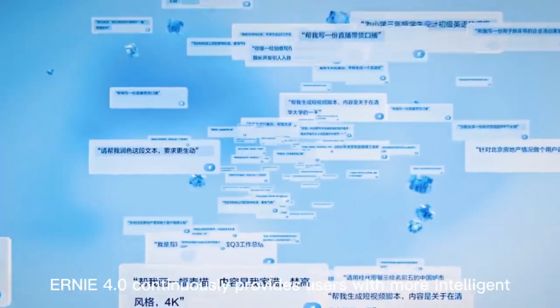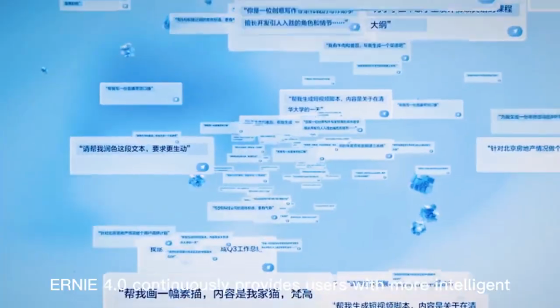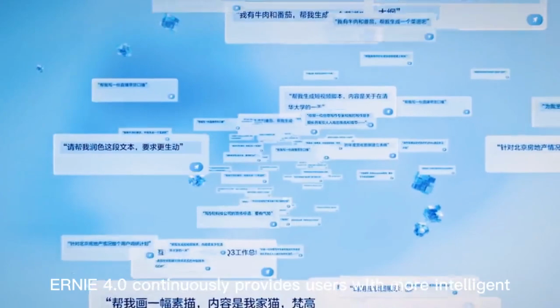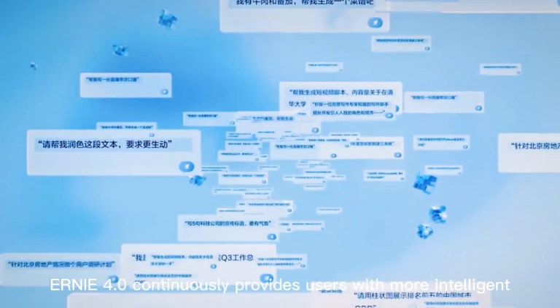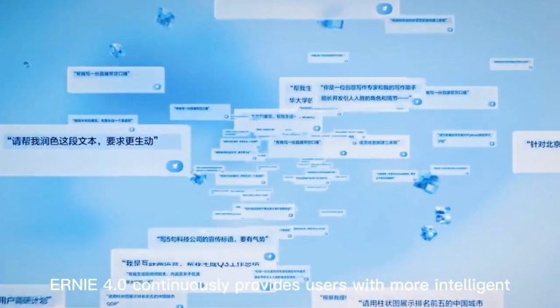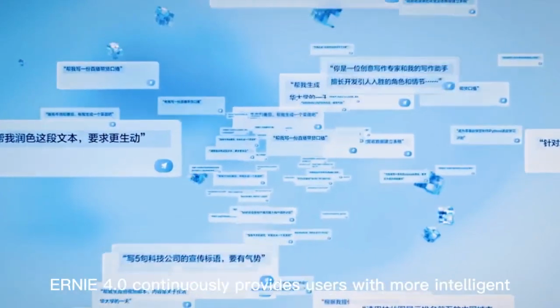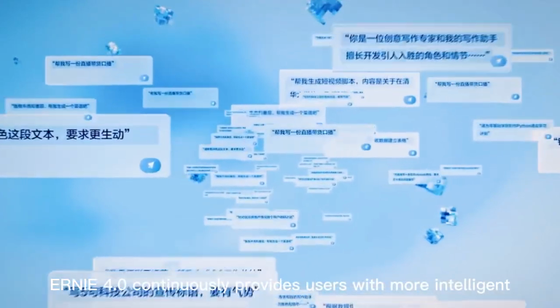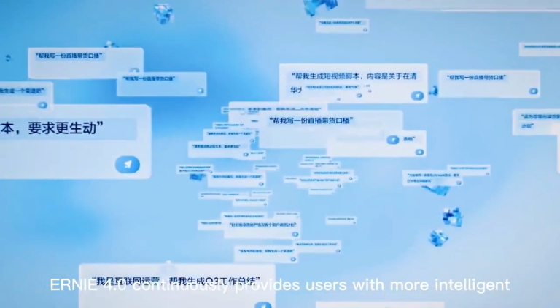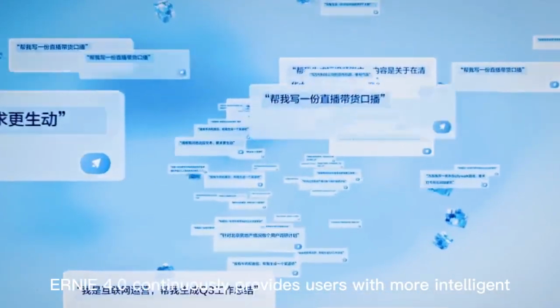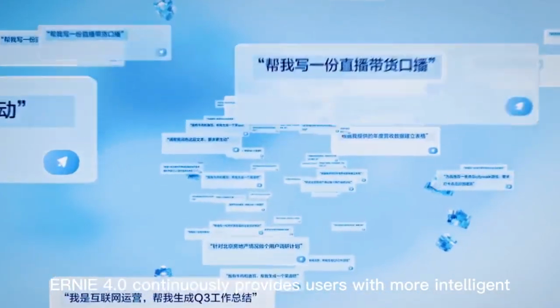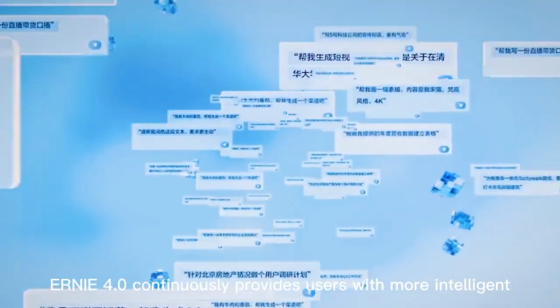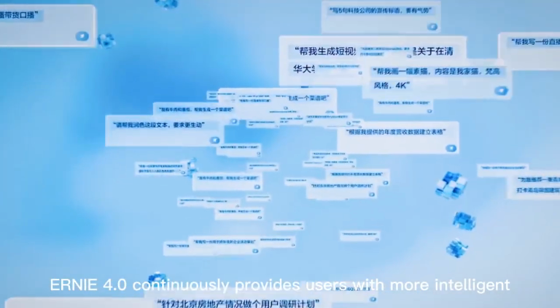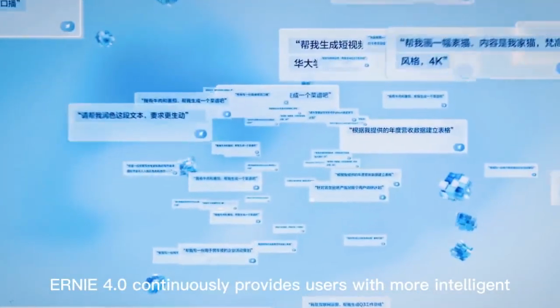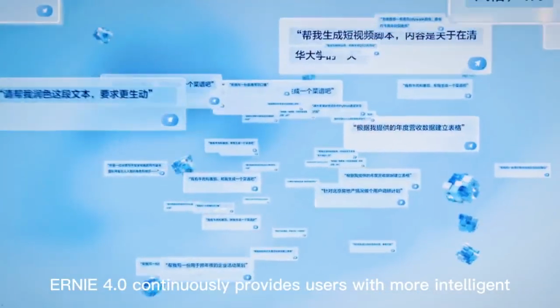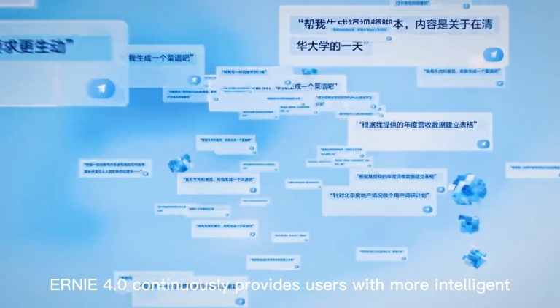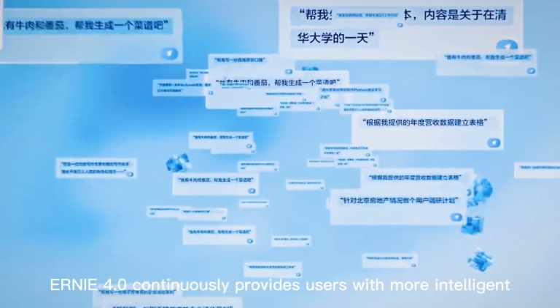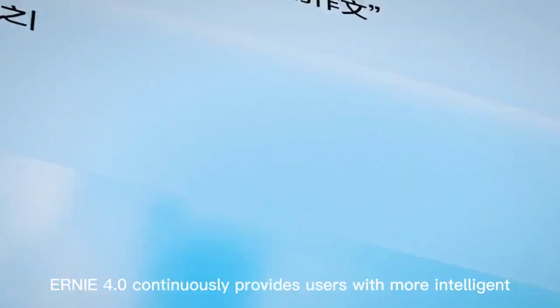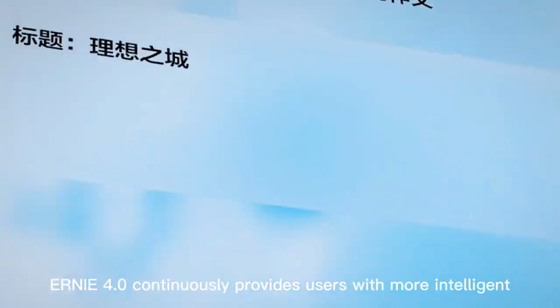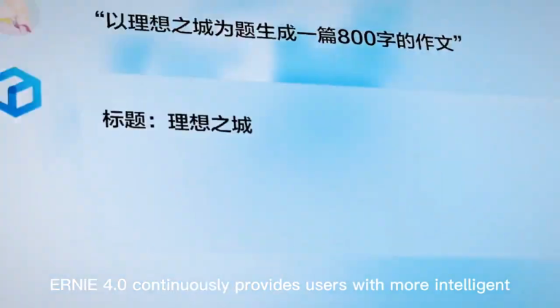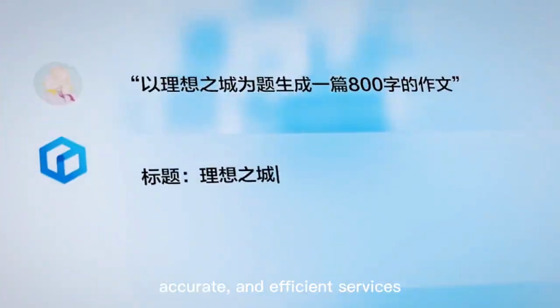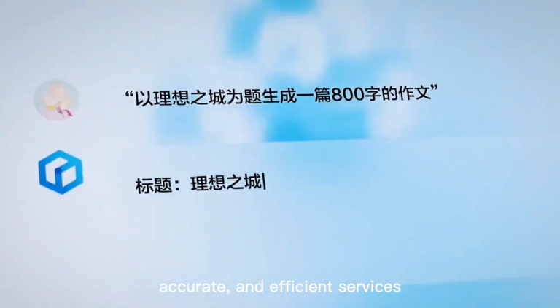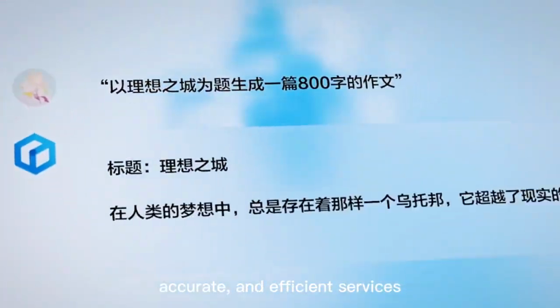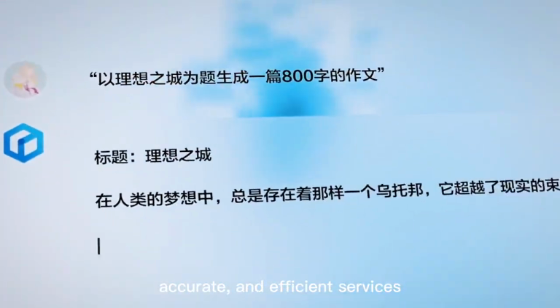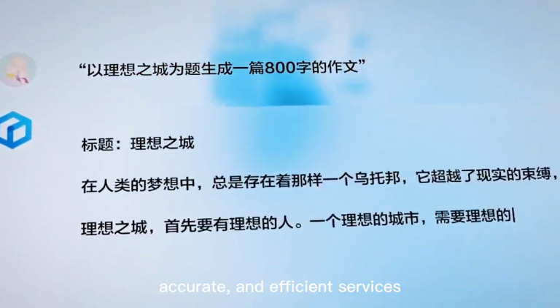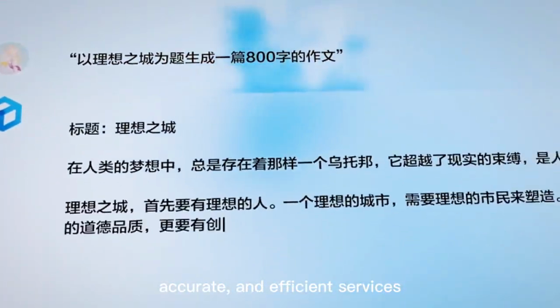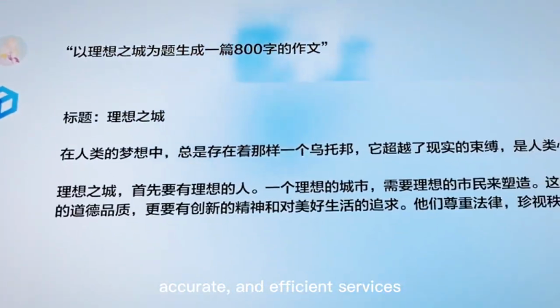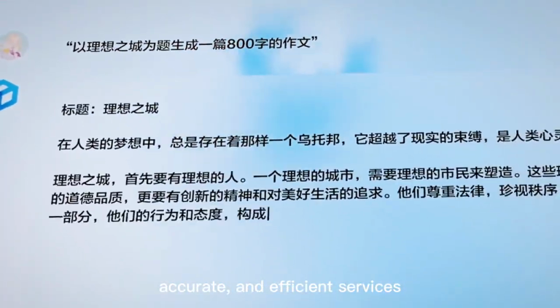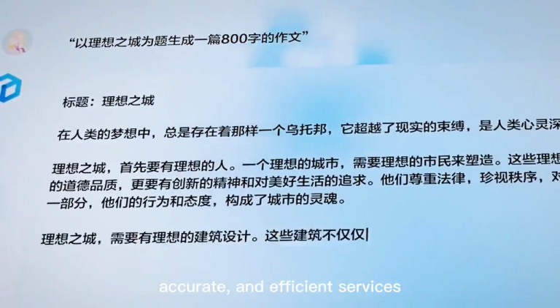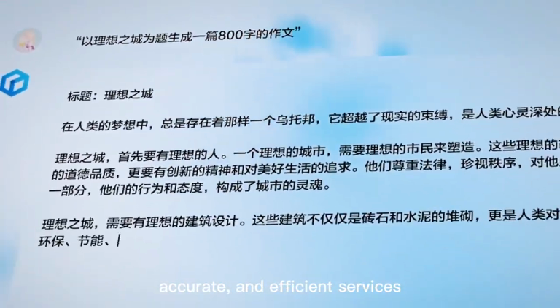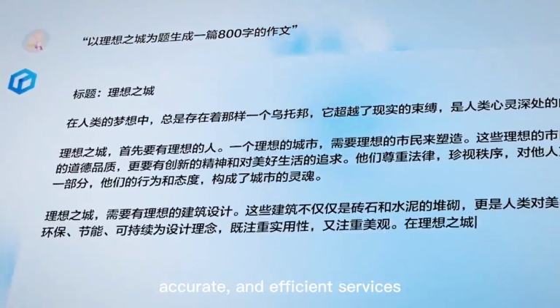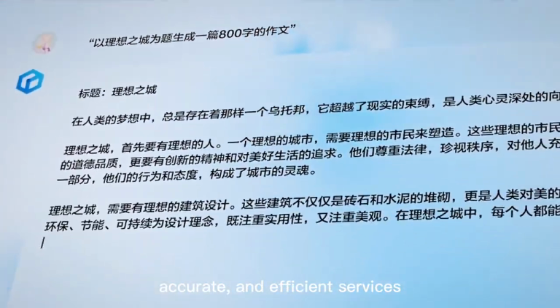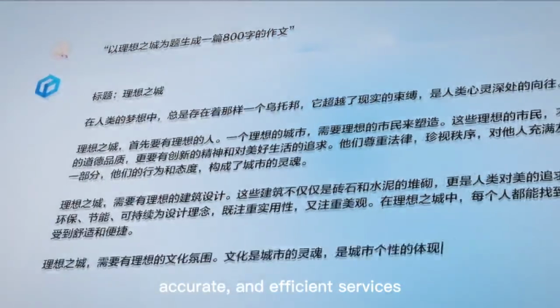Ernie 4 continuously provides users with more intelligent, accurate, and efficient services.